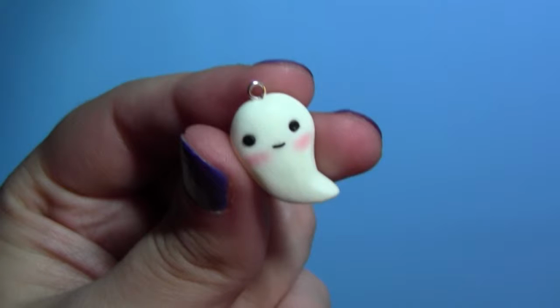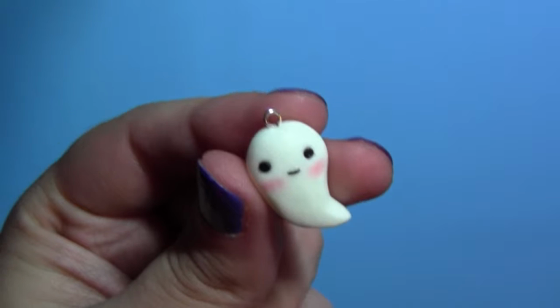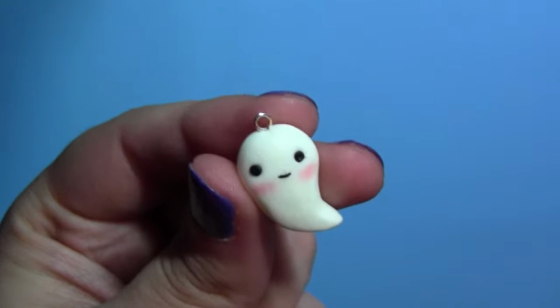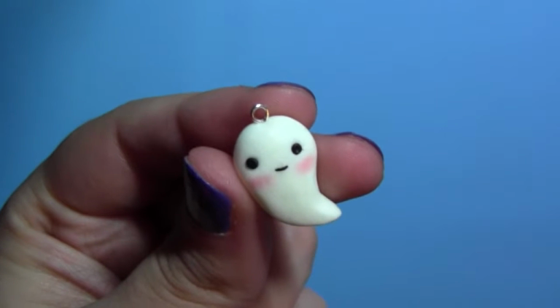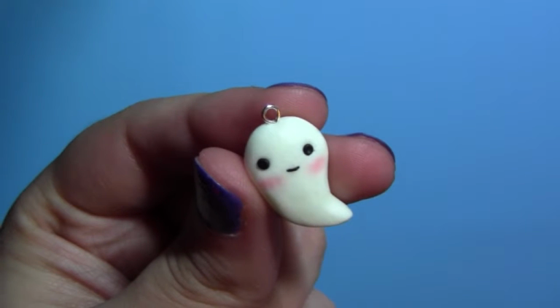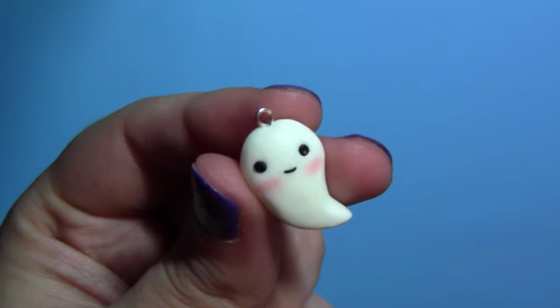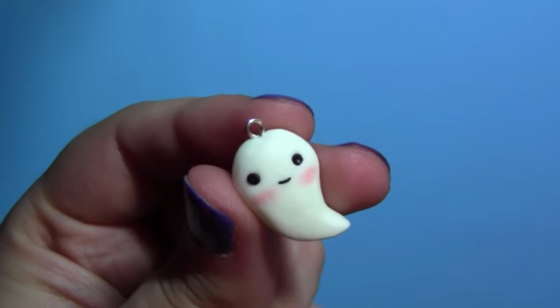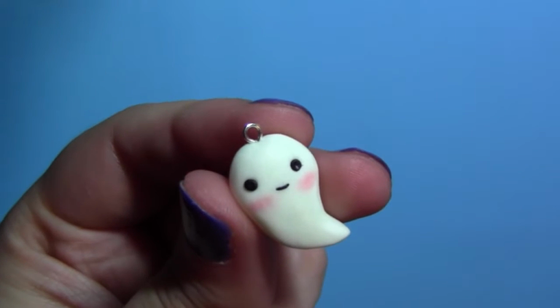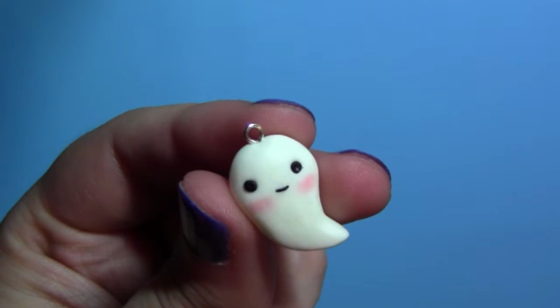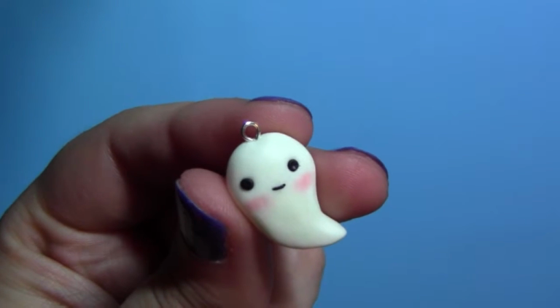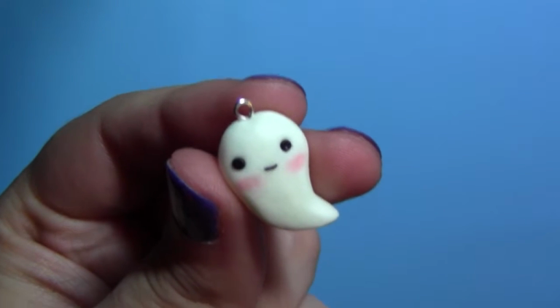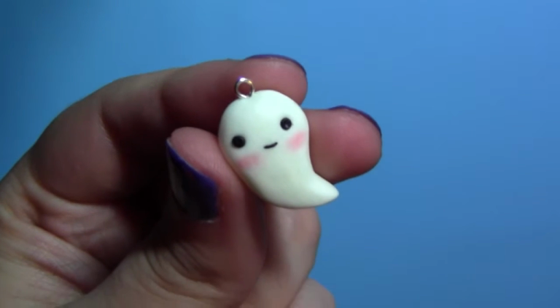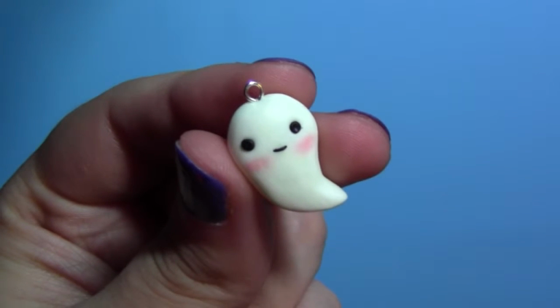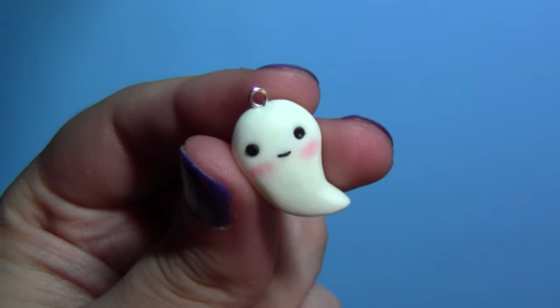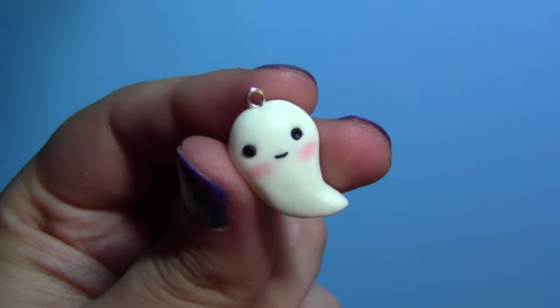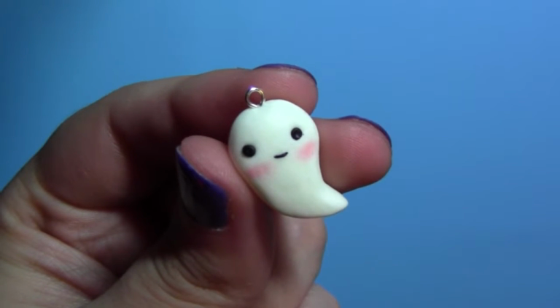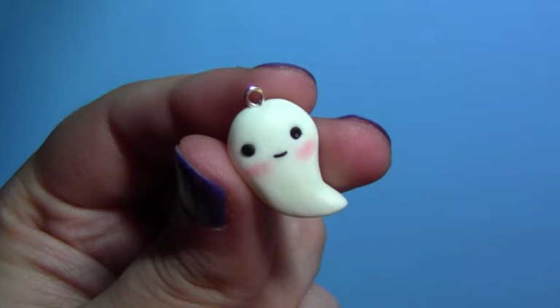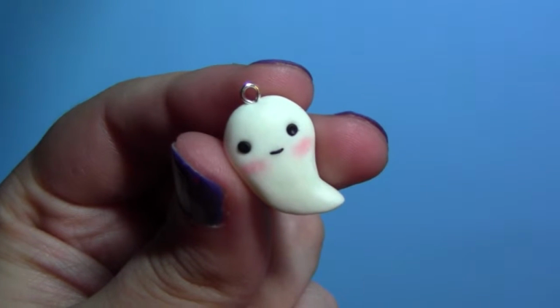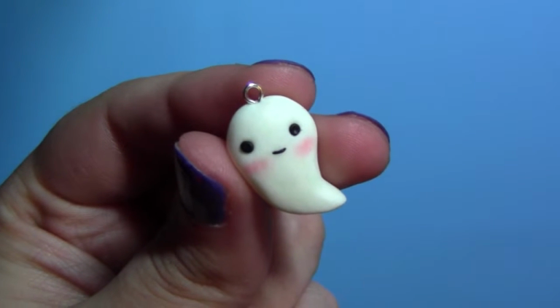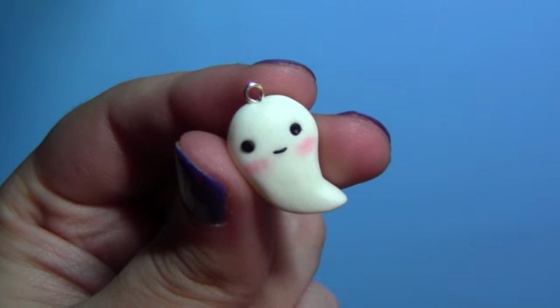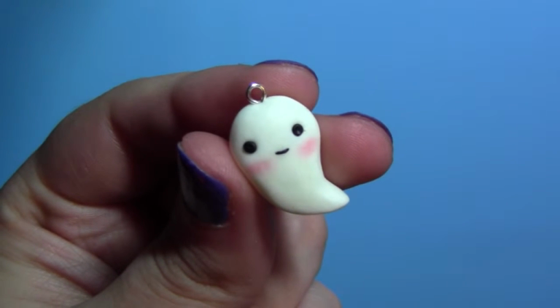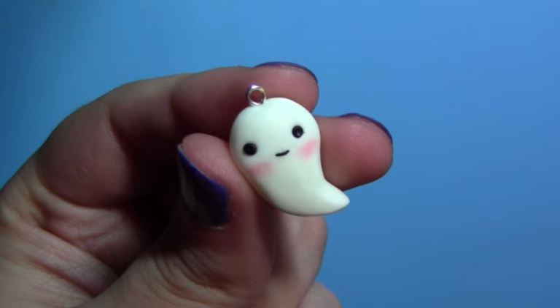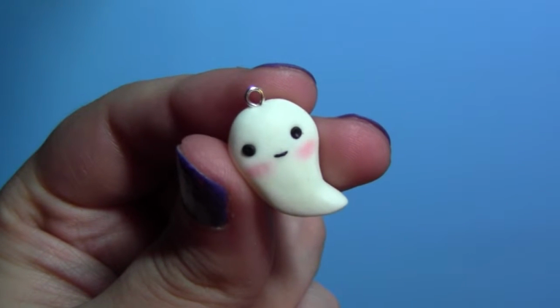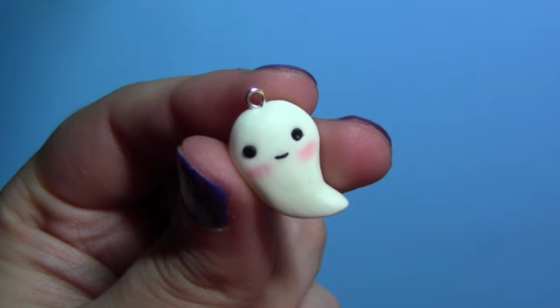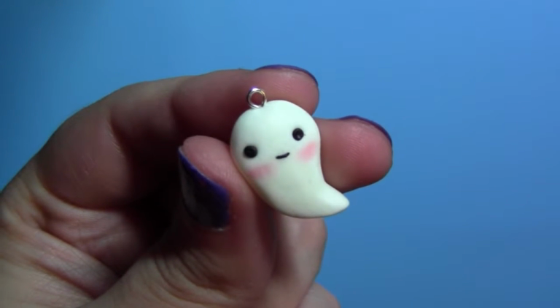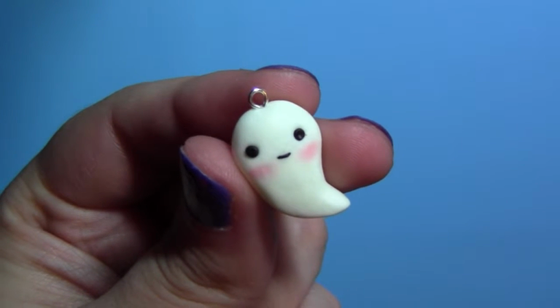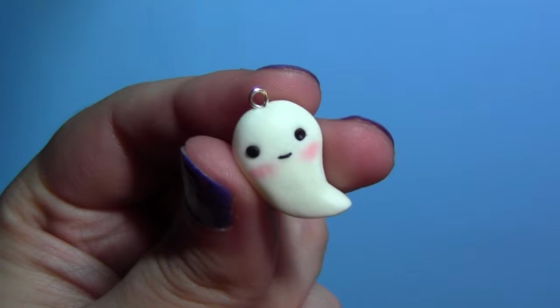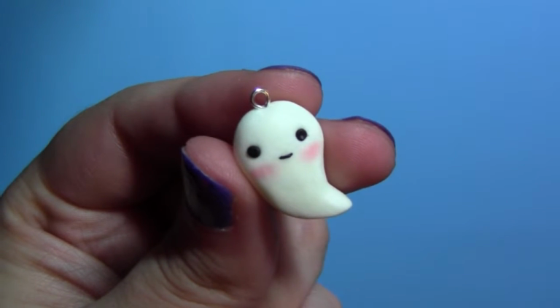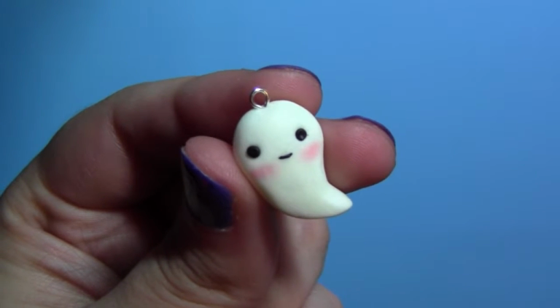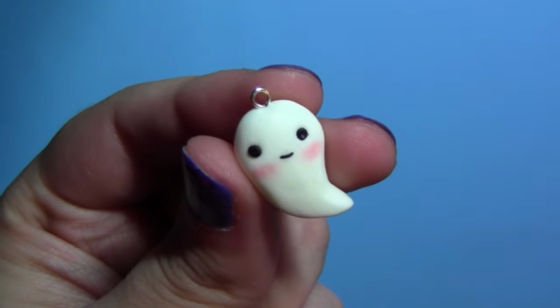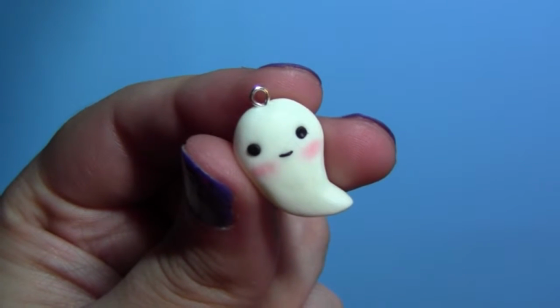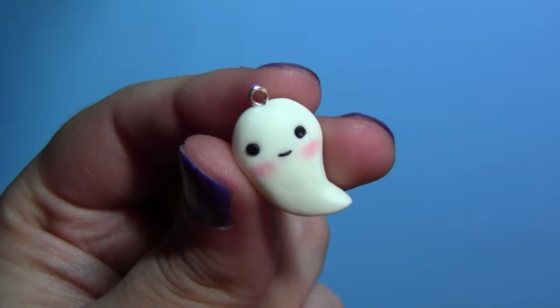Hi guys, it's Ash from Robotic Cookie. Today's tutorial is this cute glowing ghost charm.